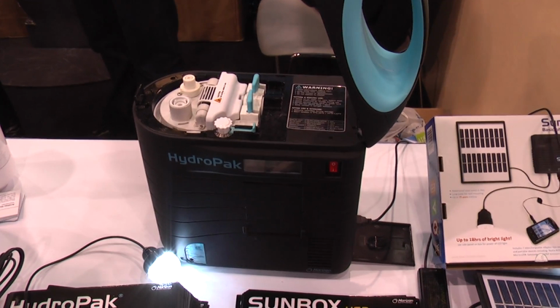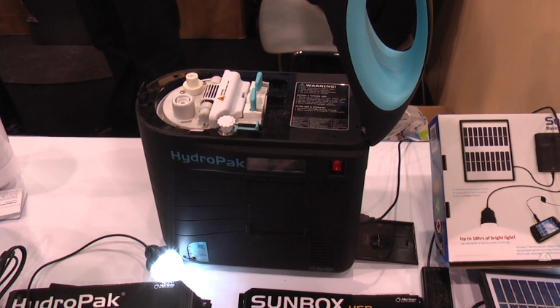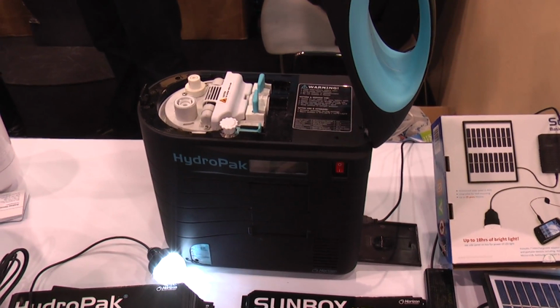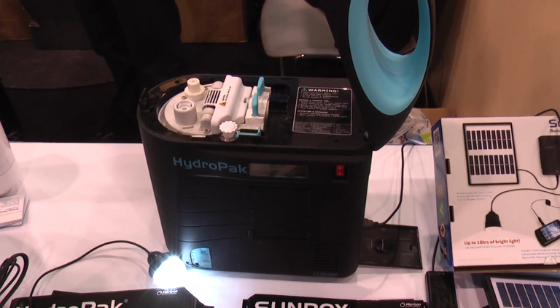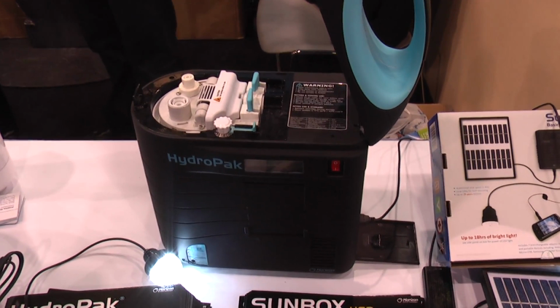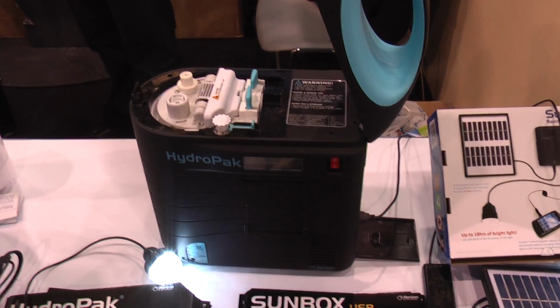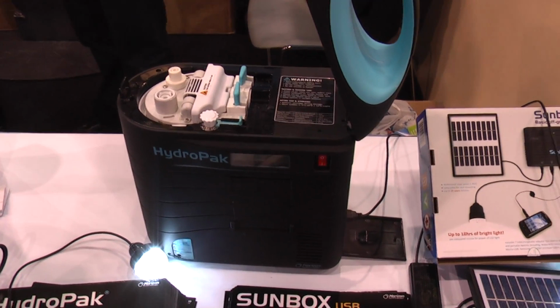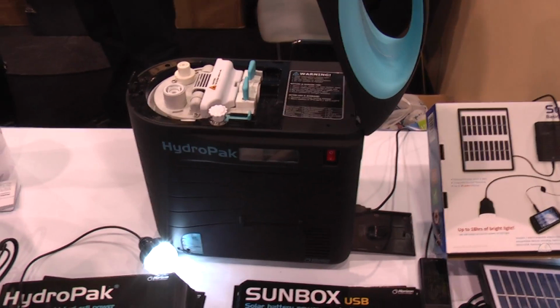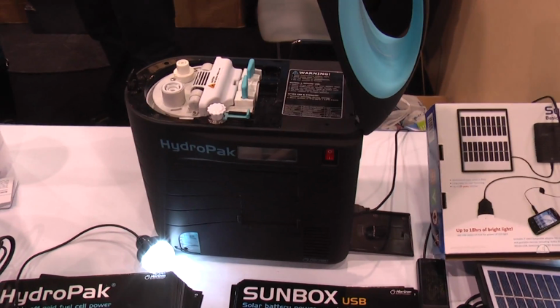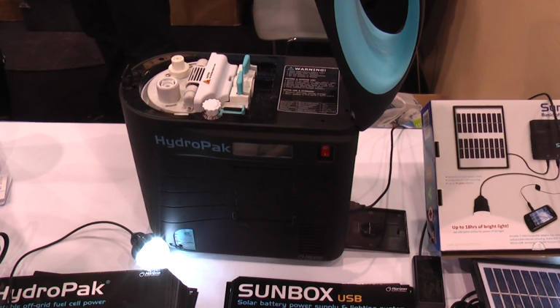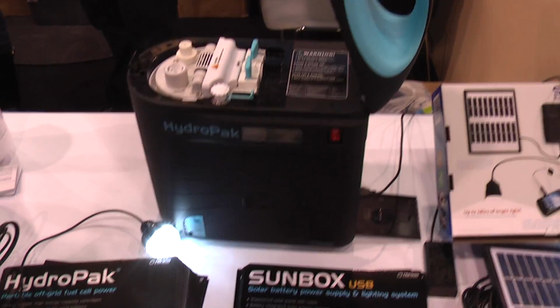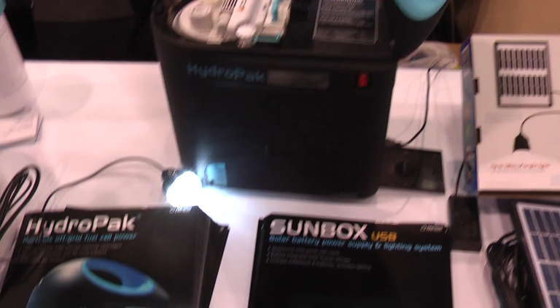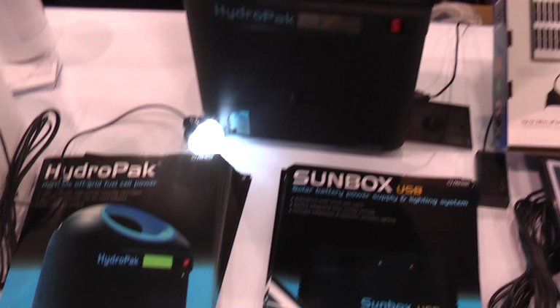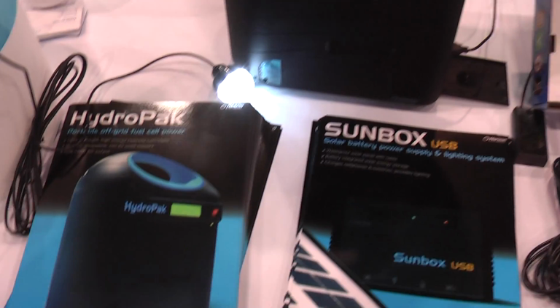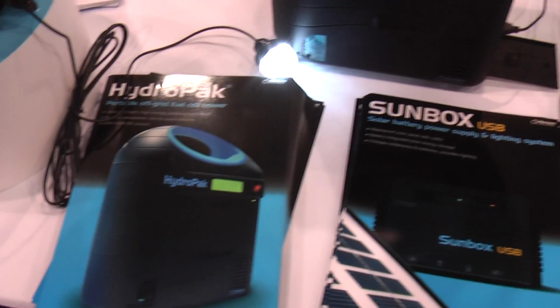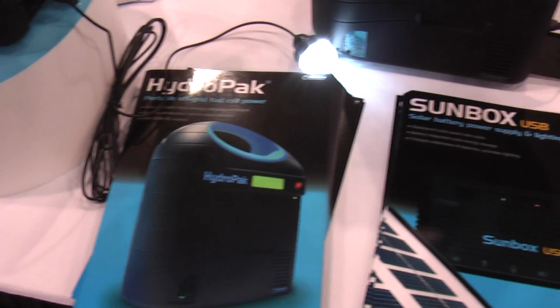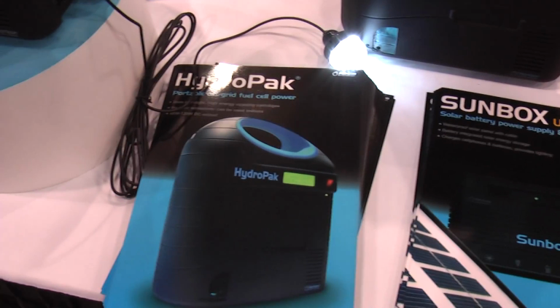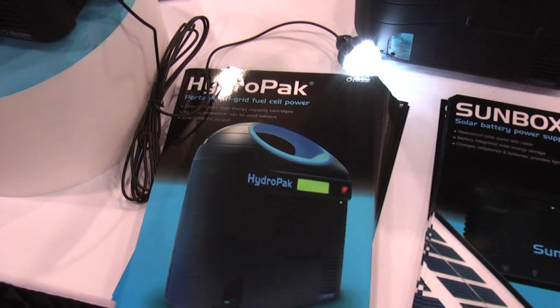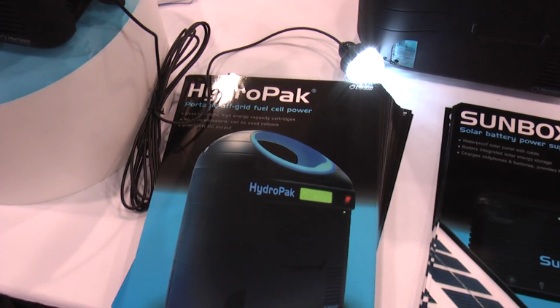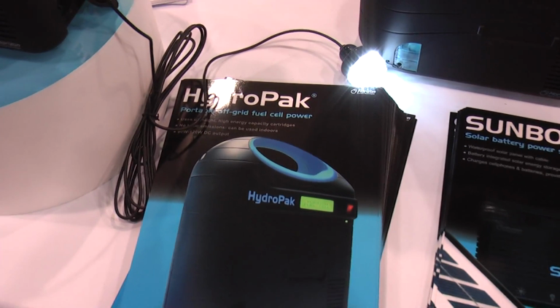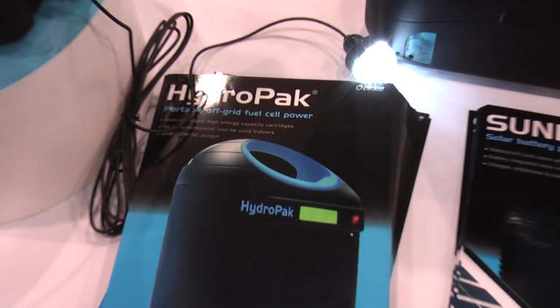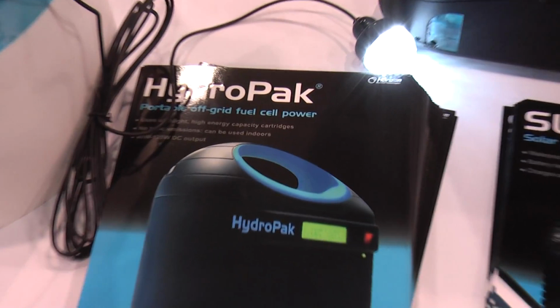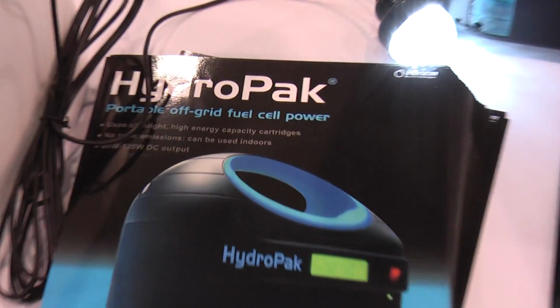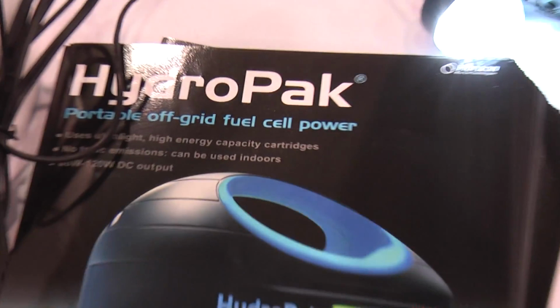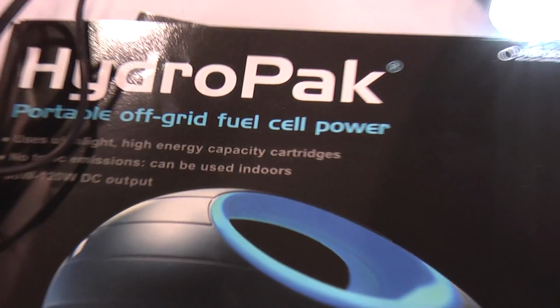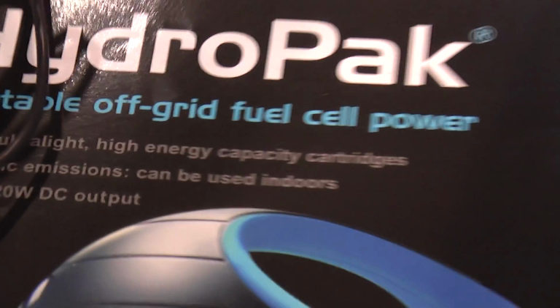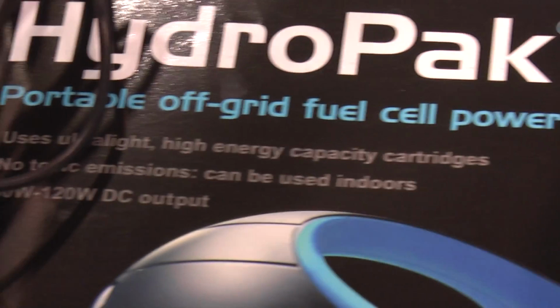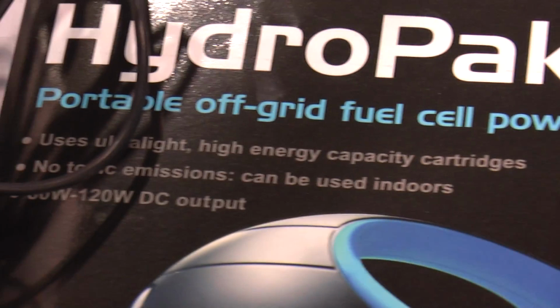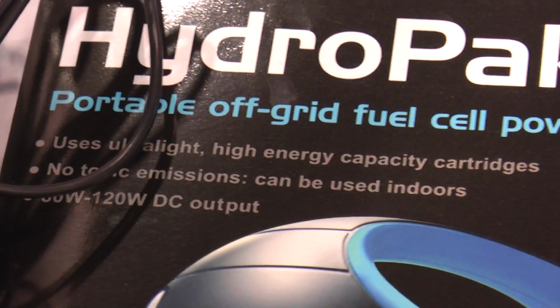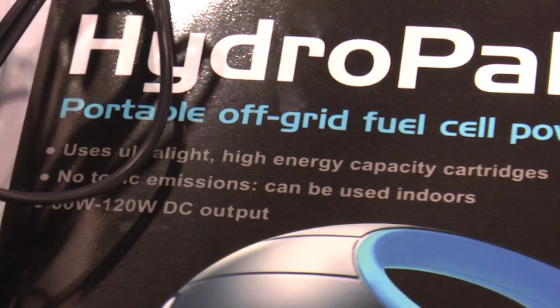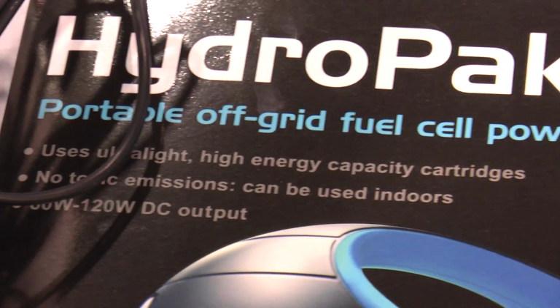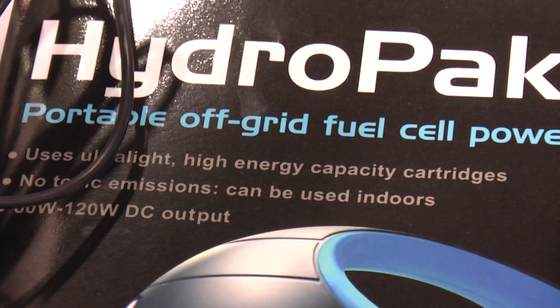This is a fuel cell. That's what we use for cameras. They've been using it for several years.